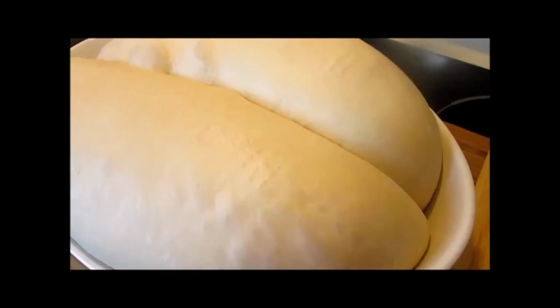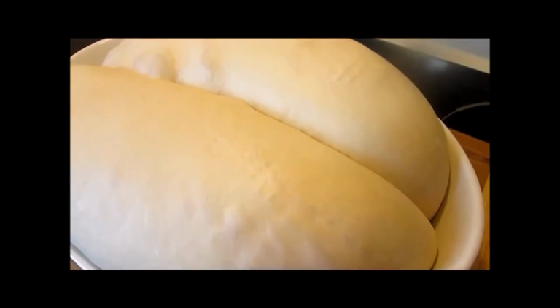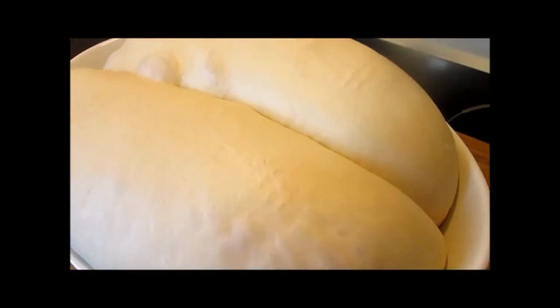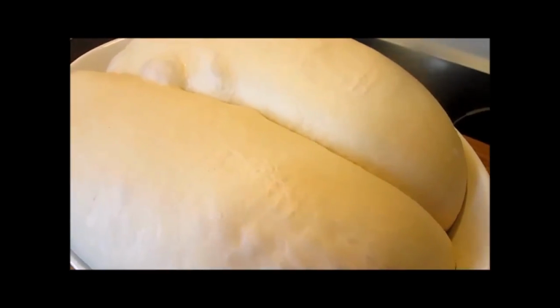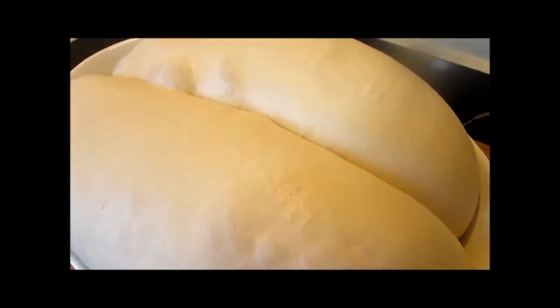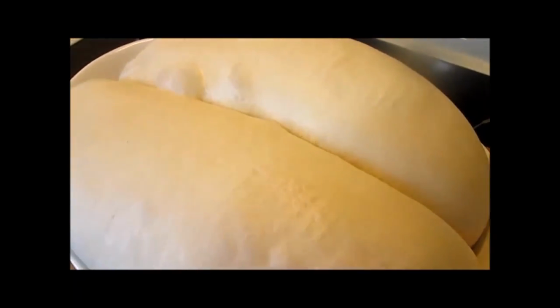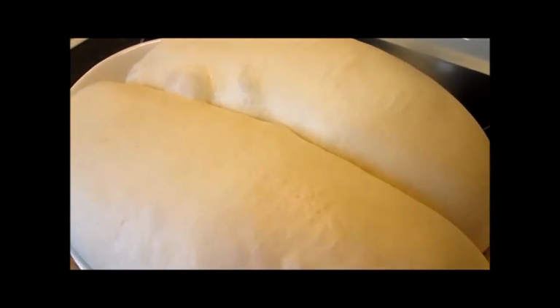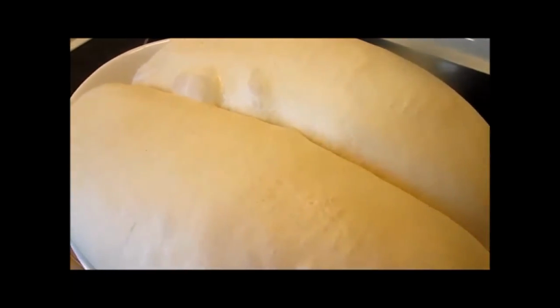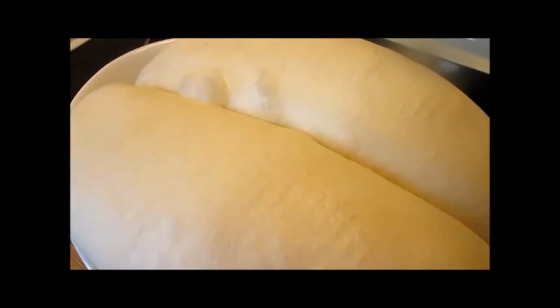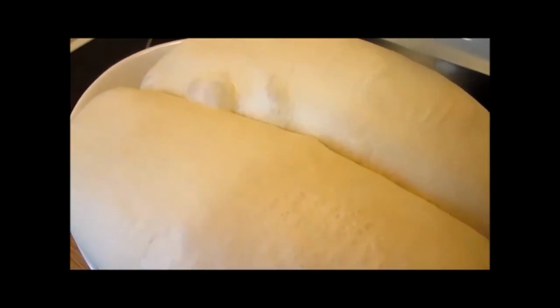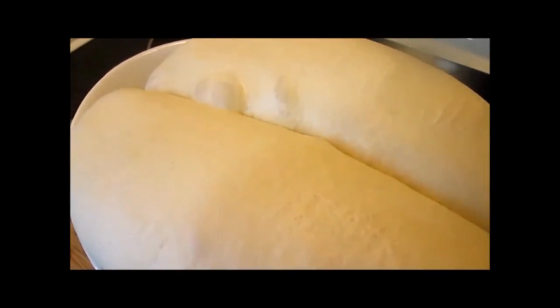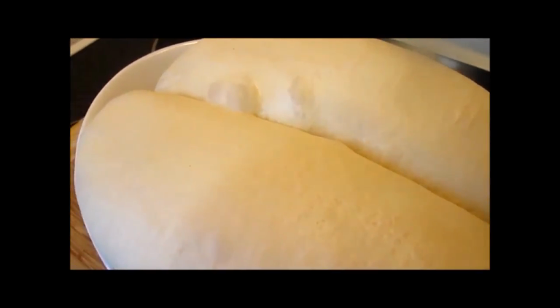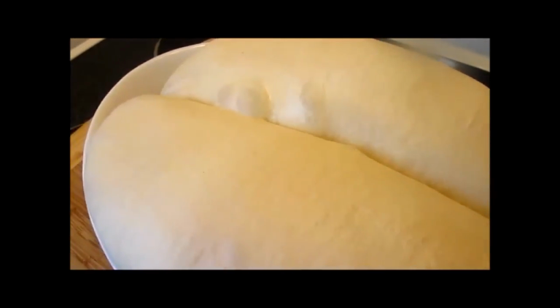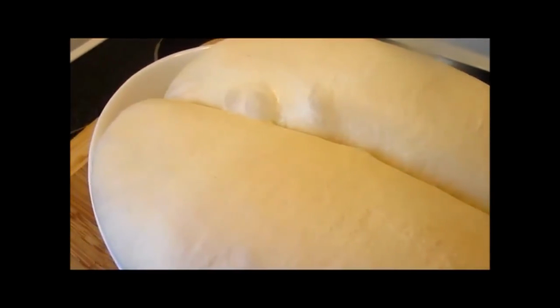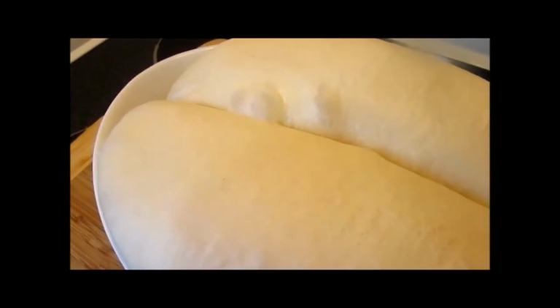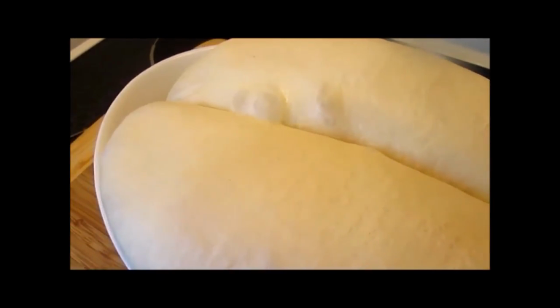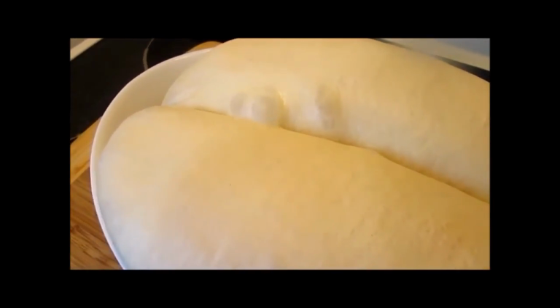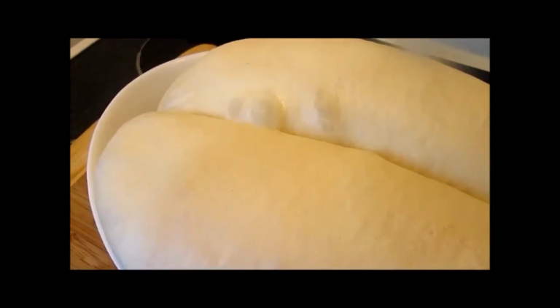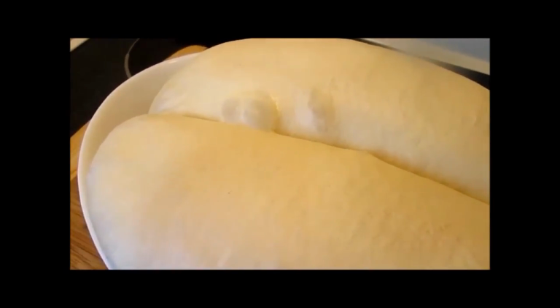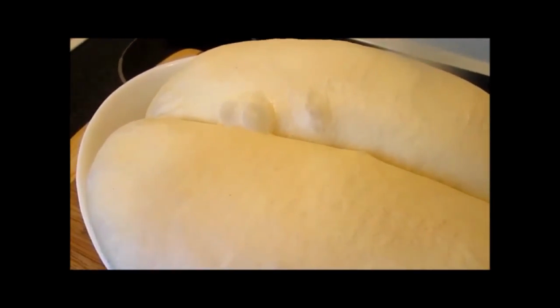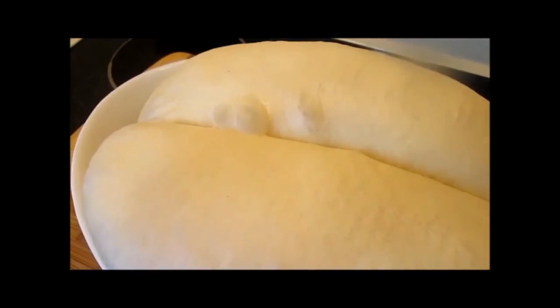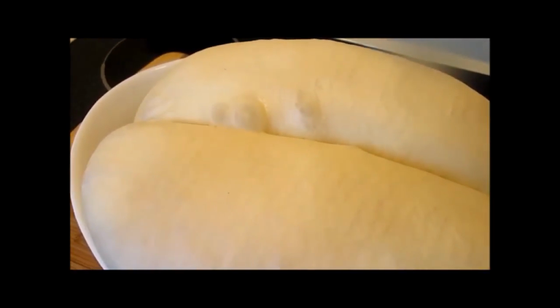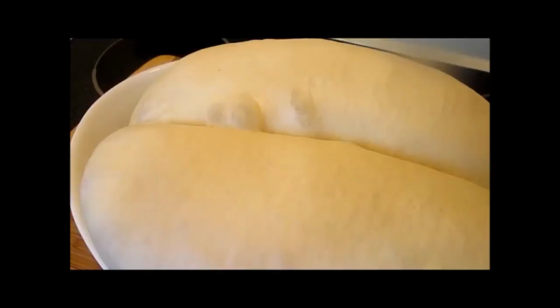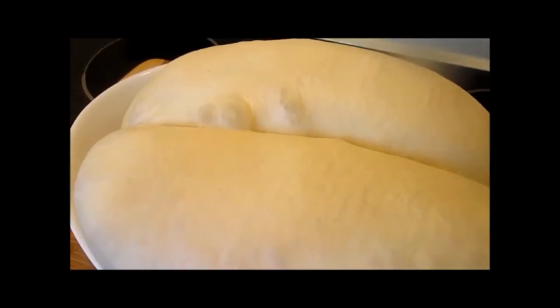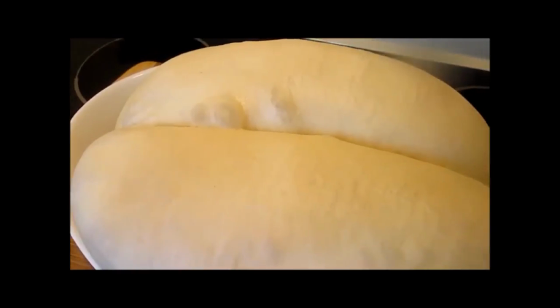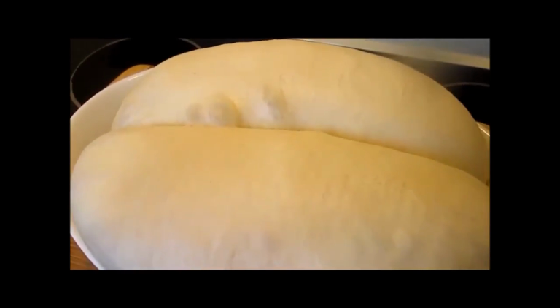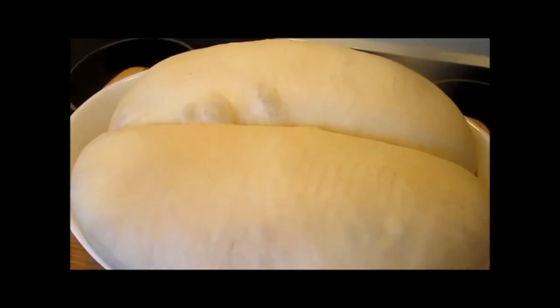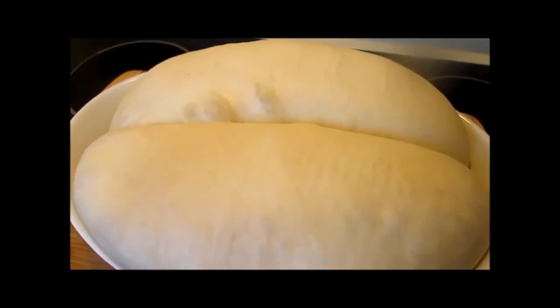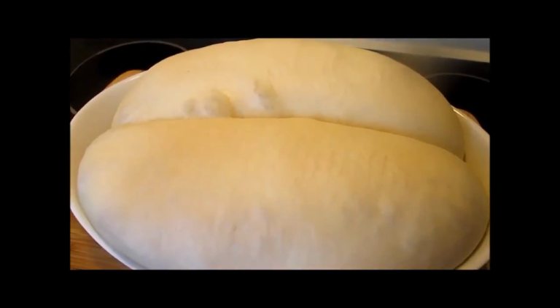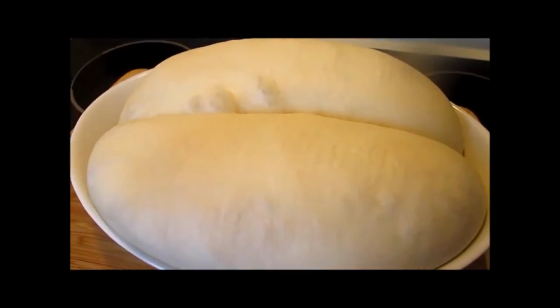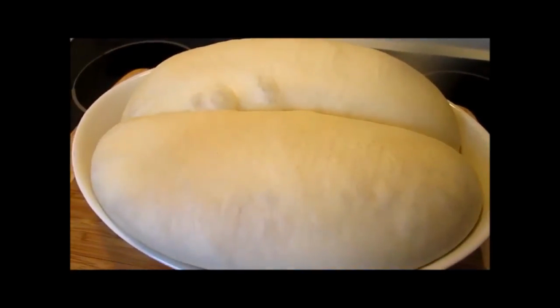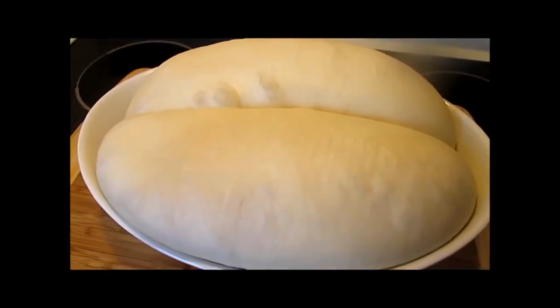Good morning! This is what the bread looks like. It is now doubled in size and ready to be made into the bolis.